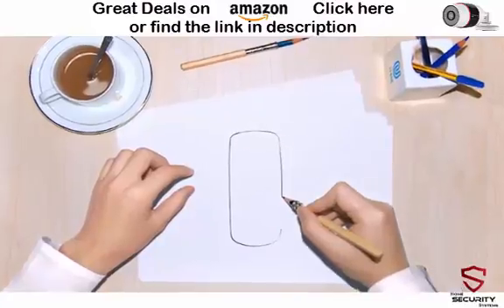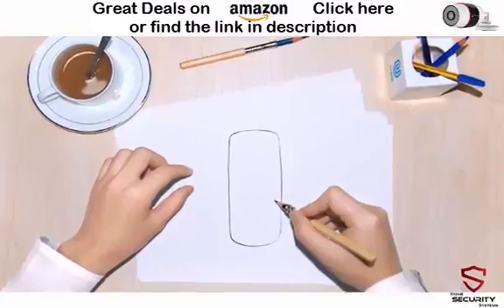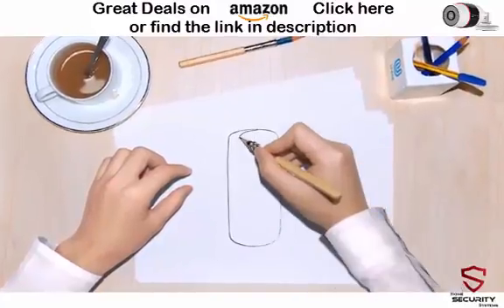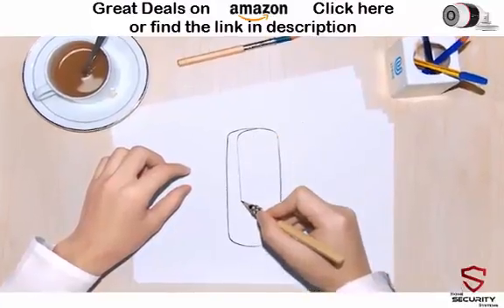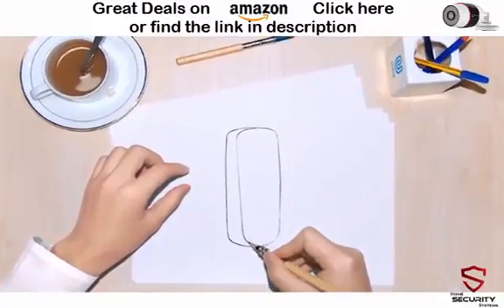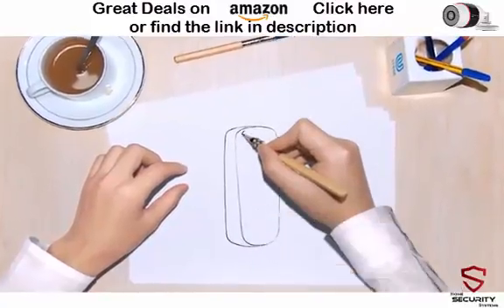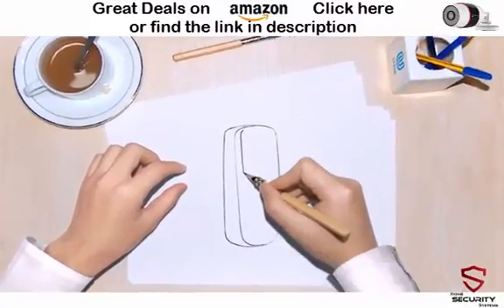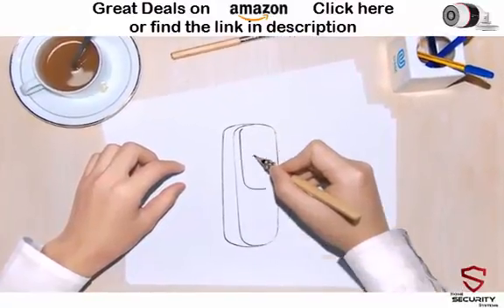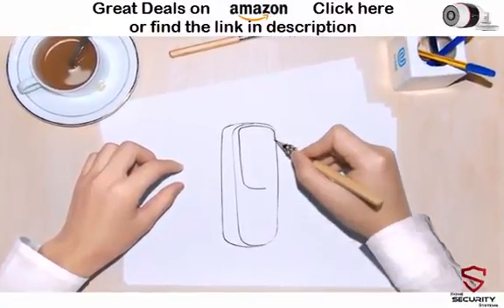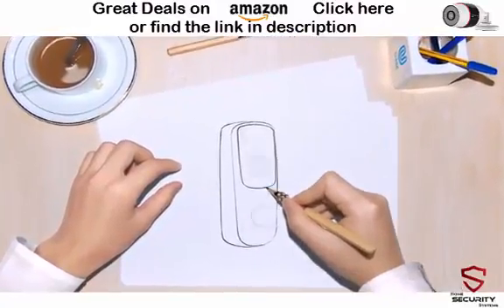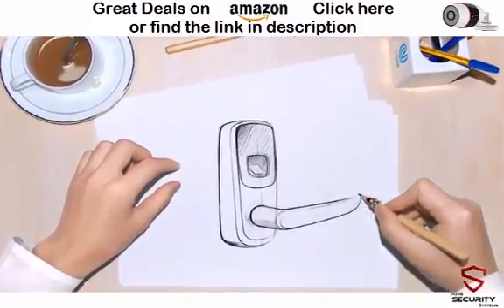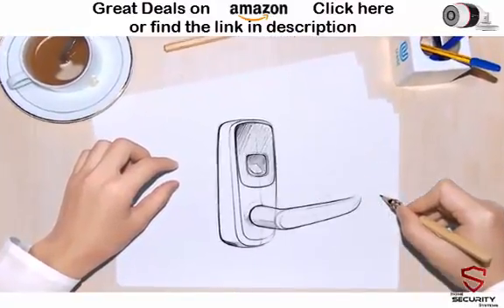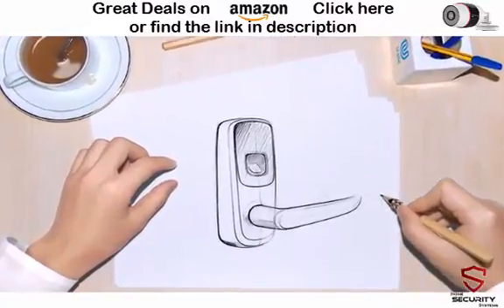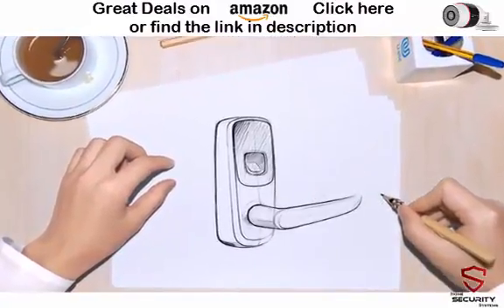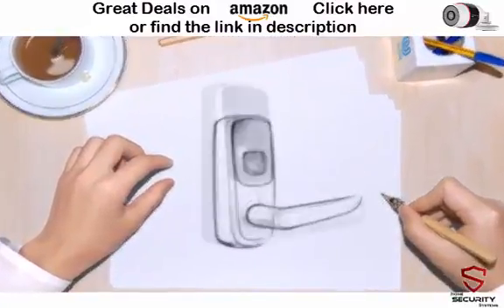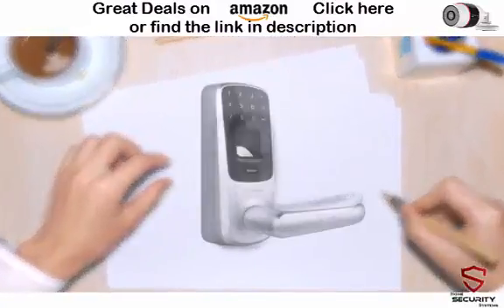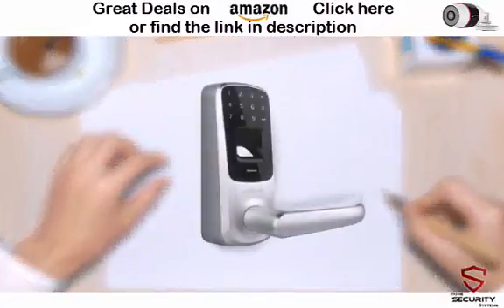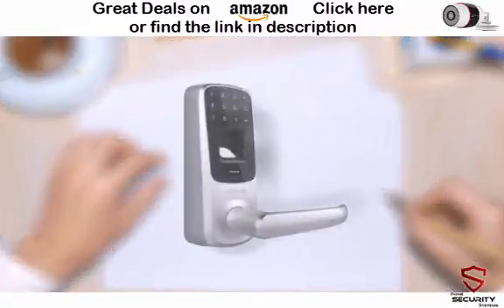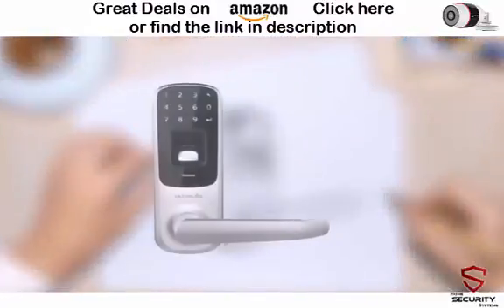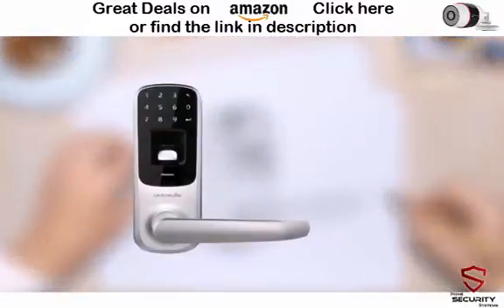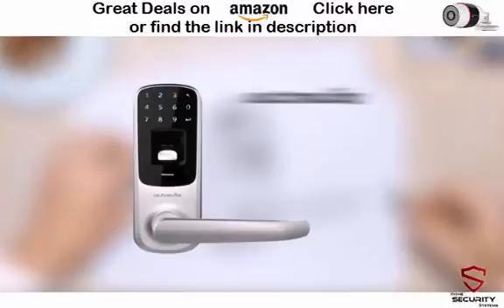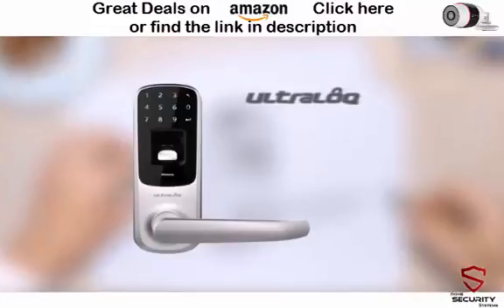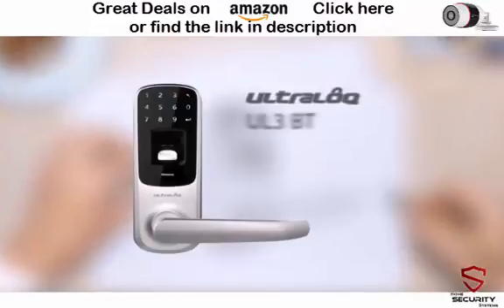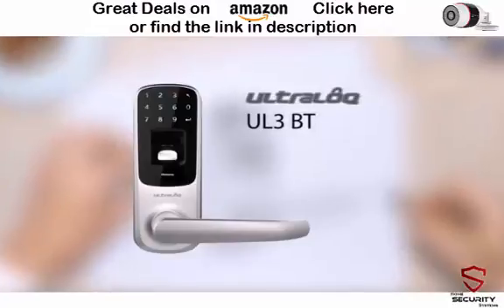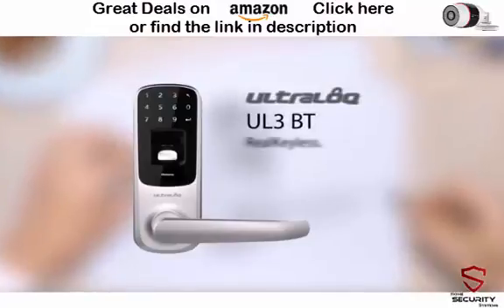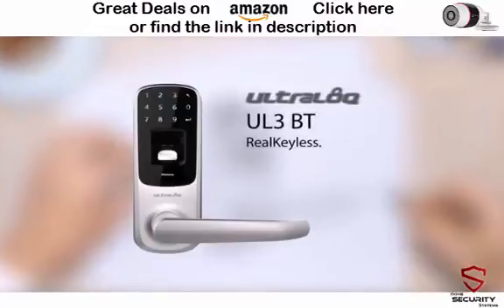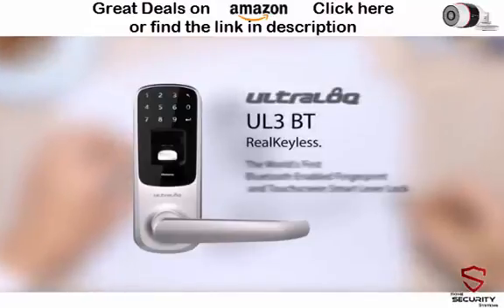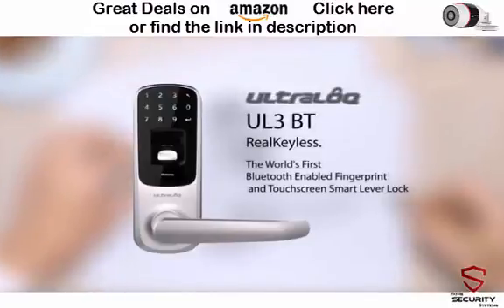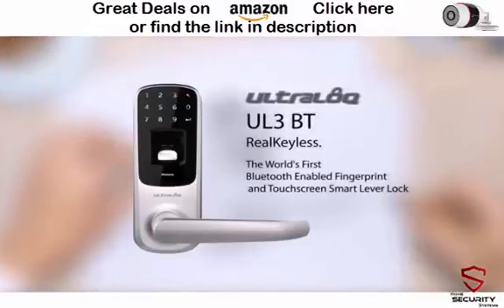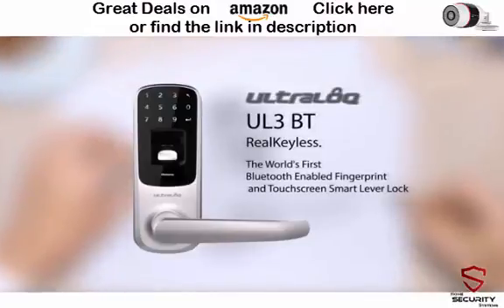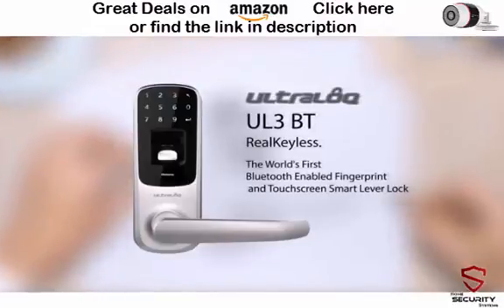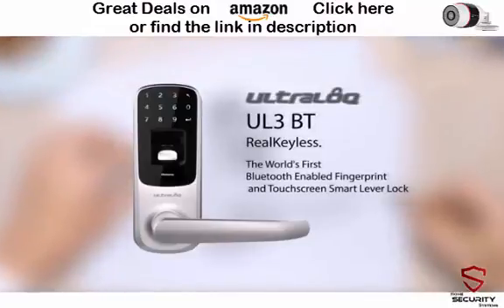Introducing UltraLock UL3BT, the world's first Bluetooth-enabled fingerprint and touchscreen smart lever lock.